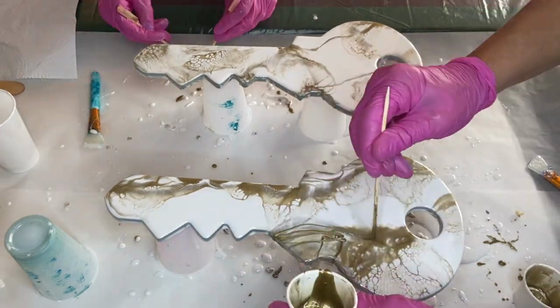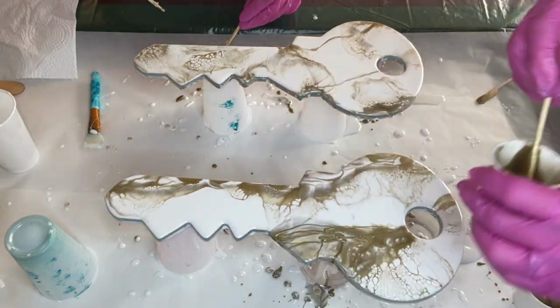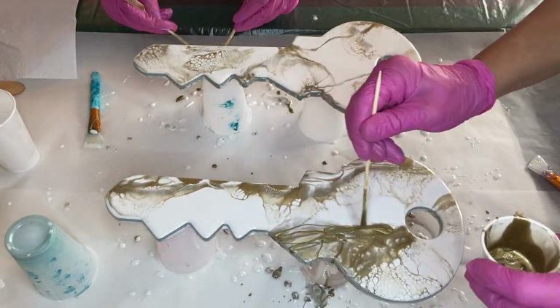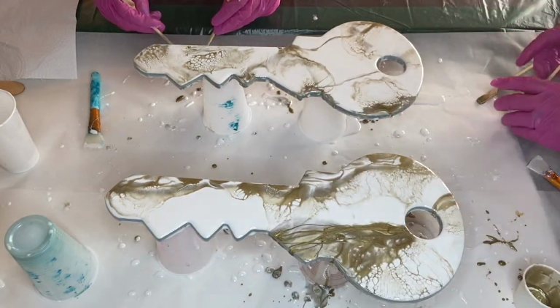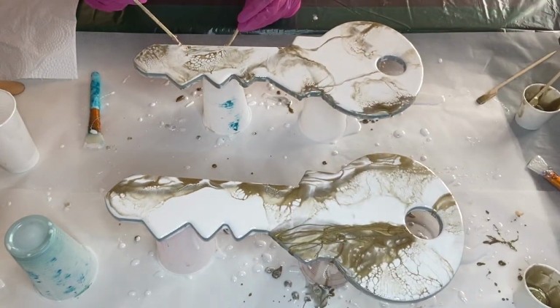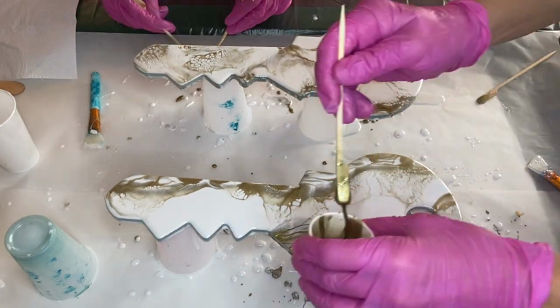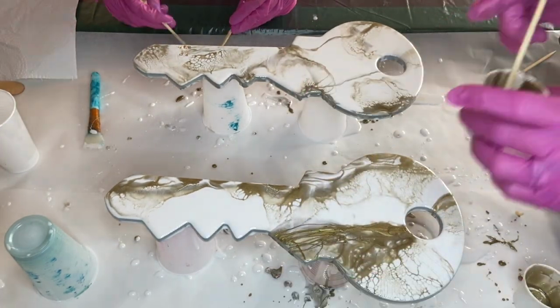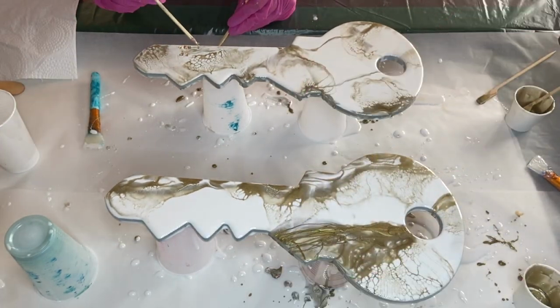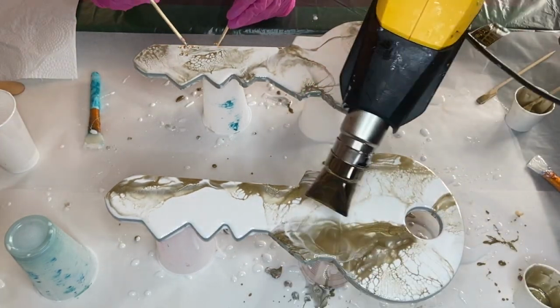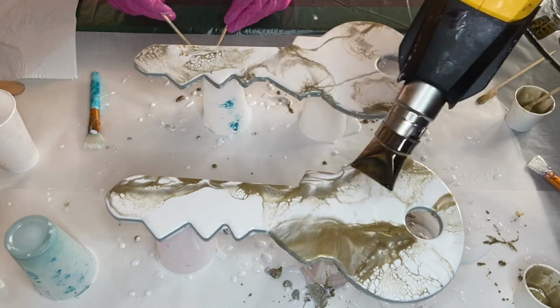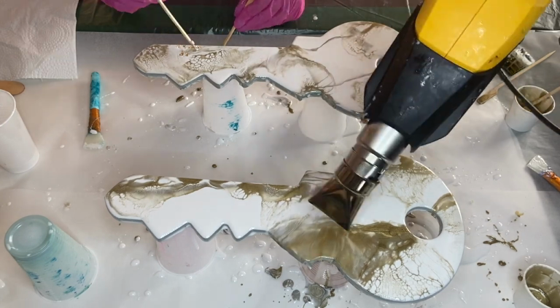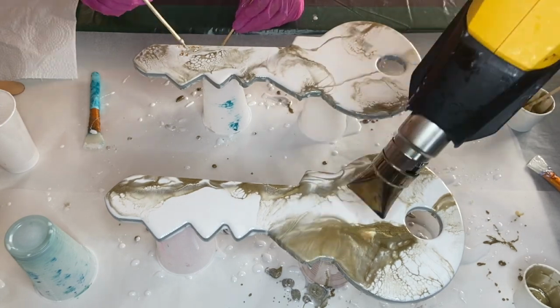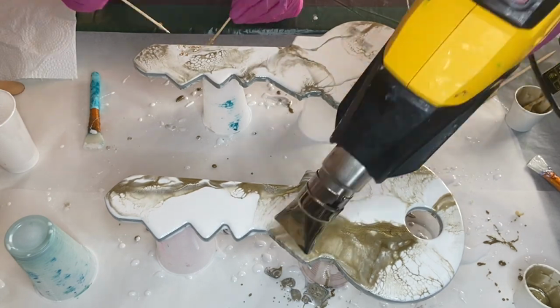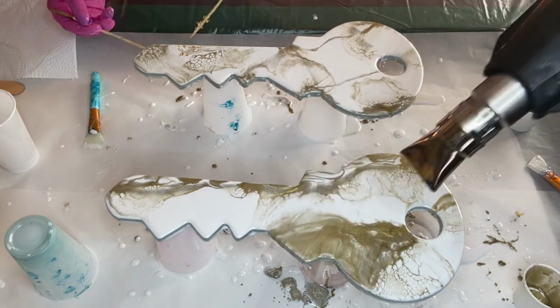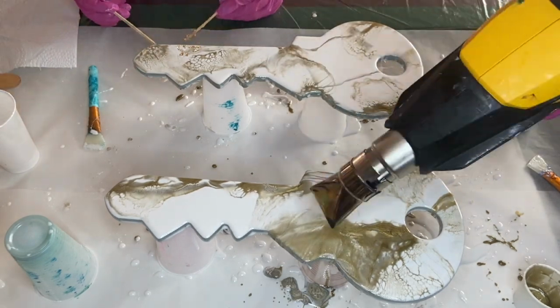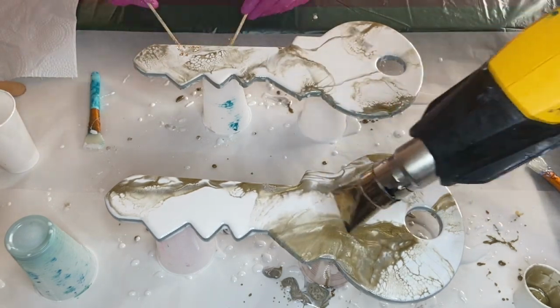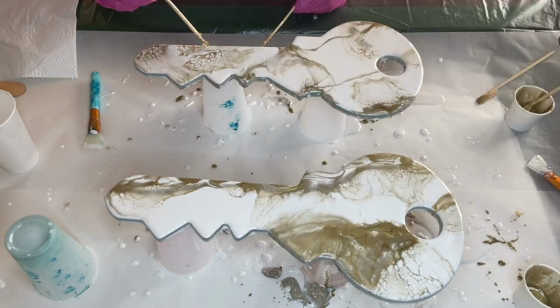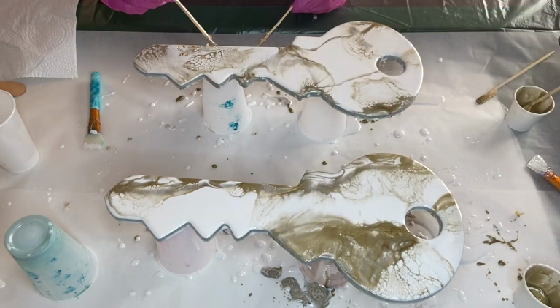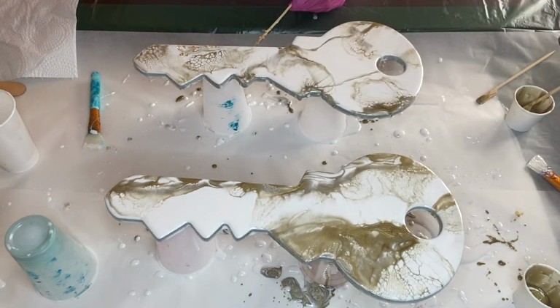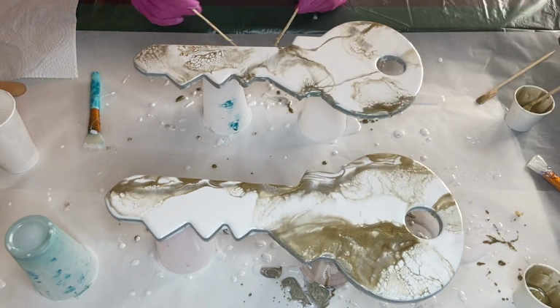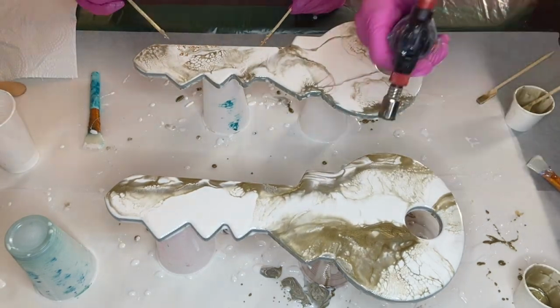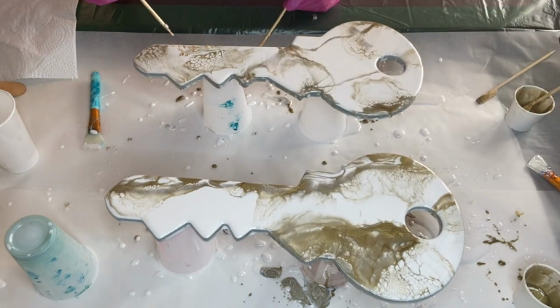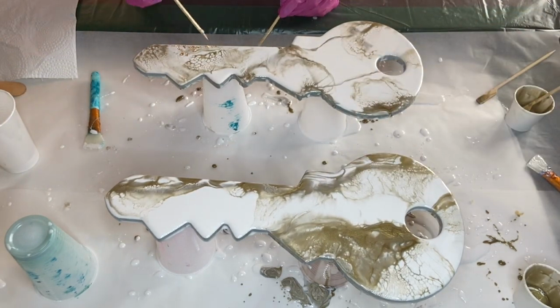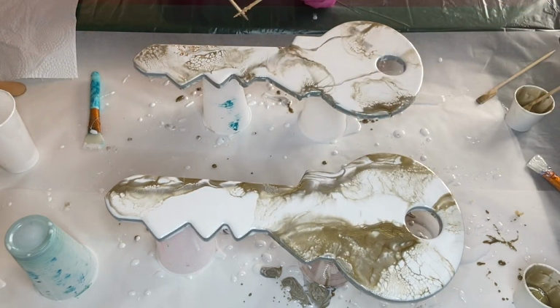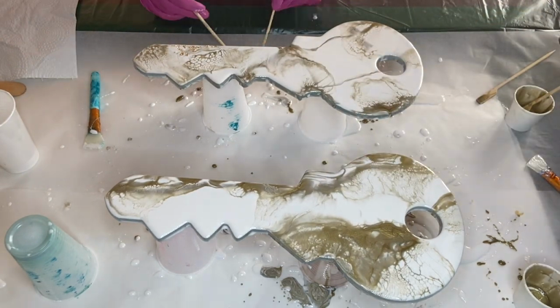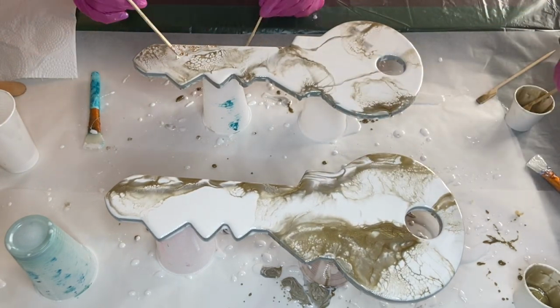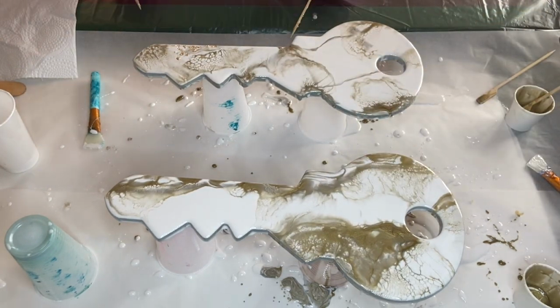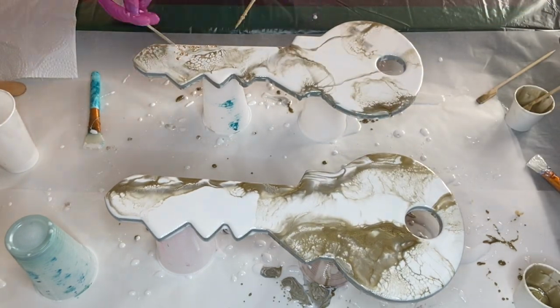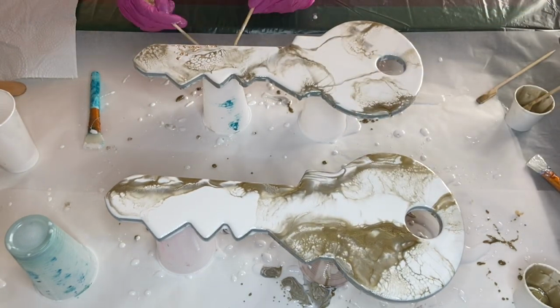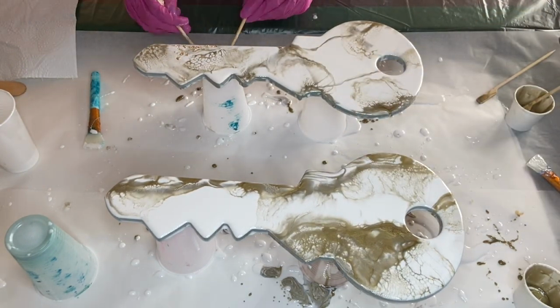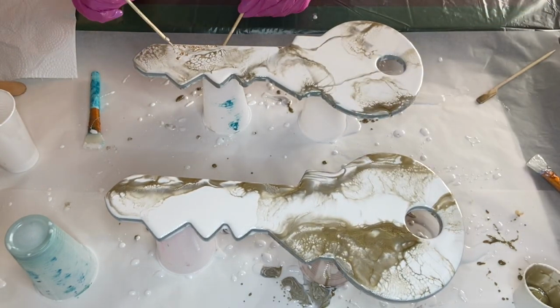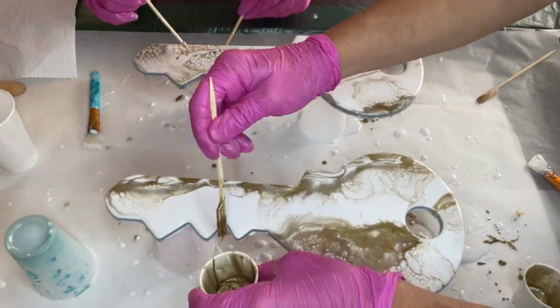Here I start to break up some small pieces of gold leaf flakes and add them into small areas on the key.